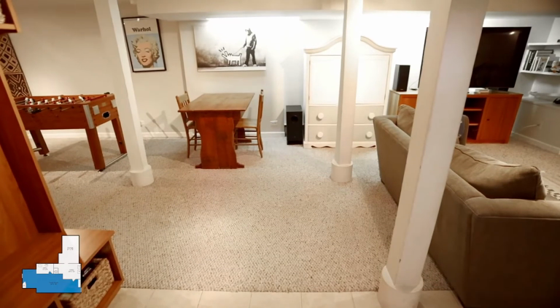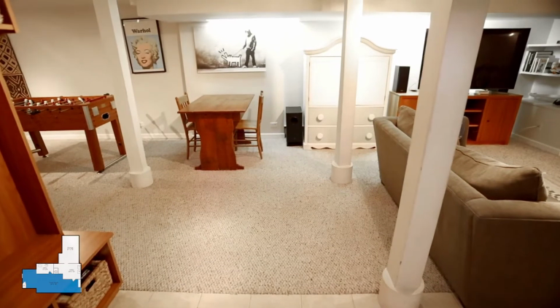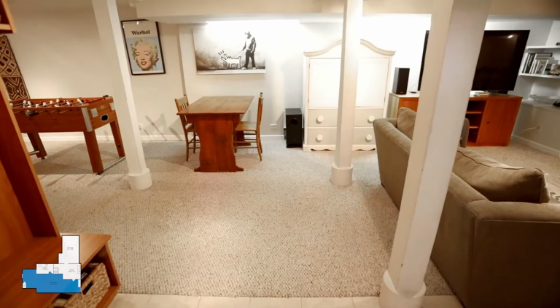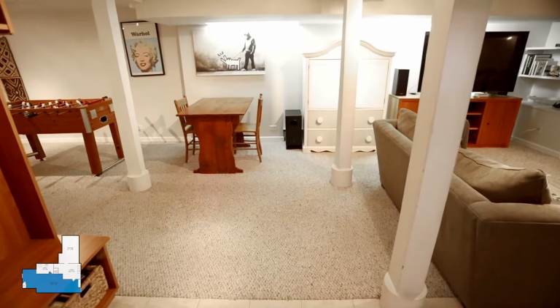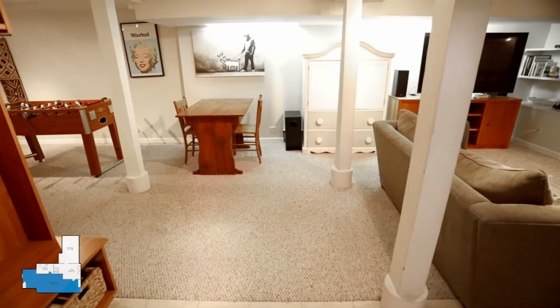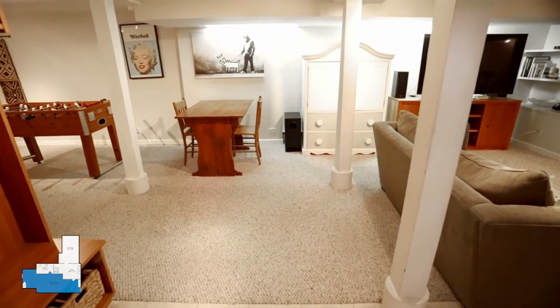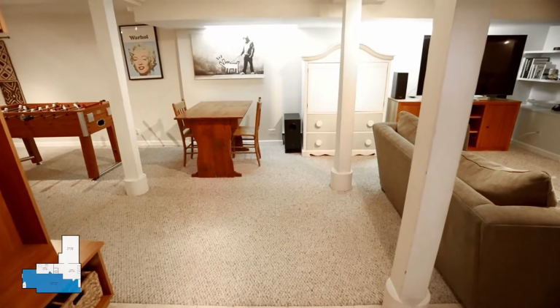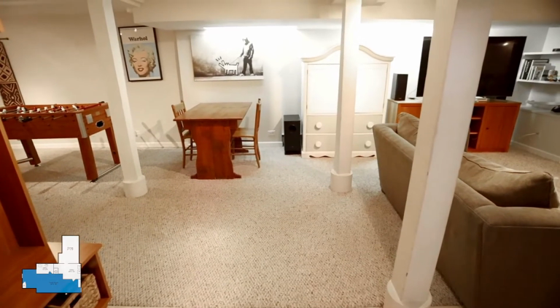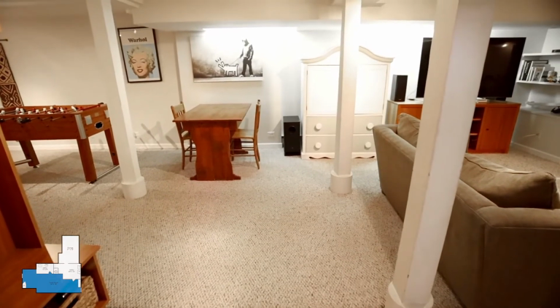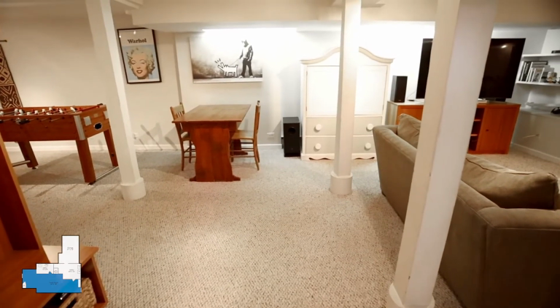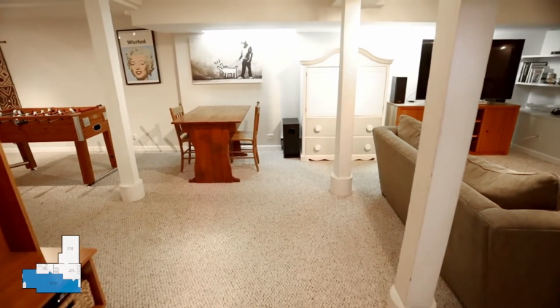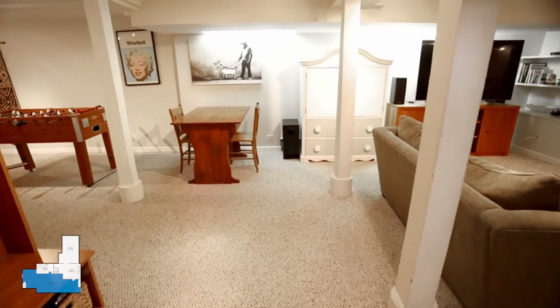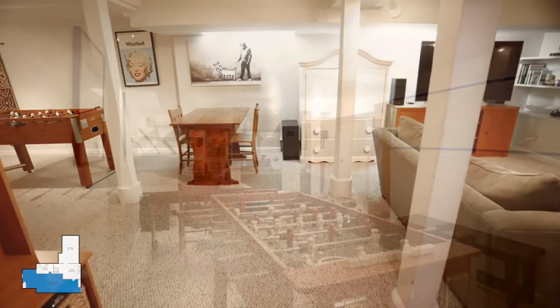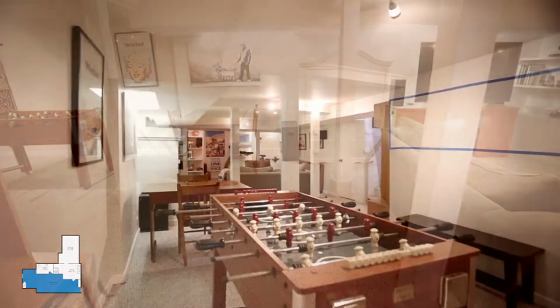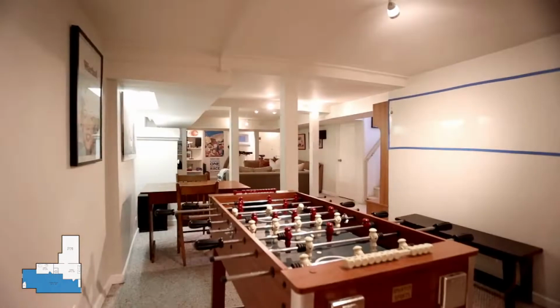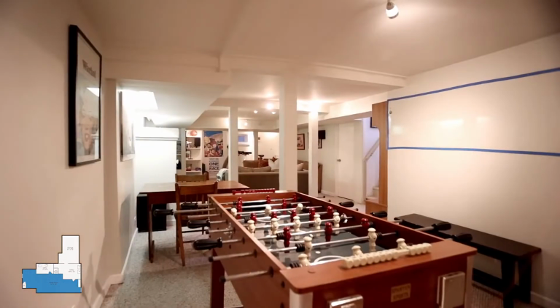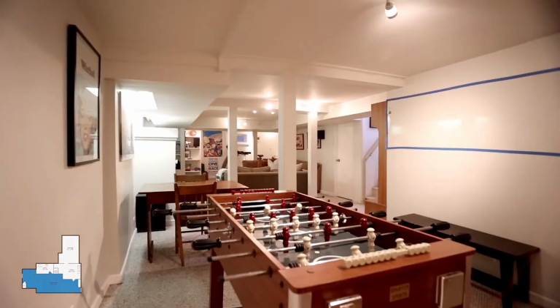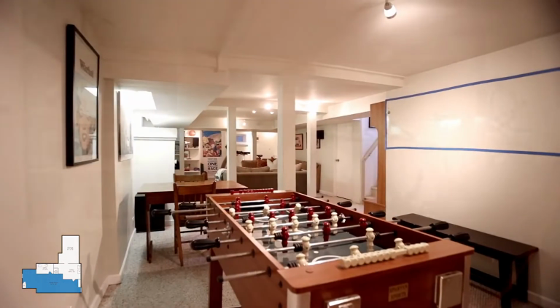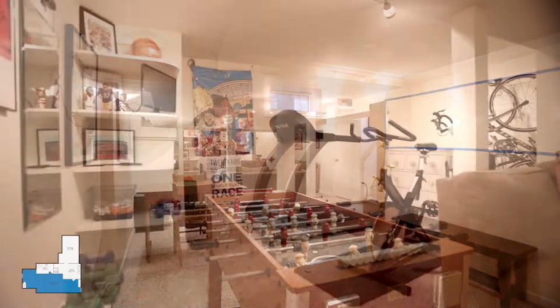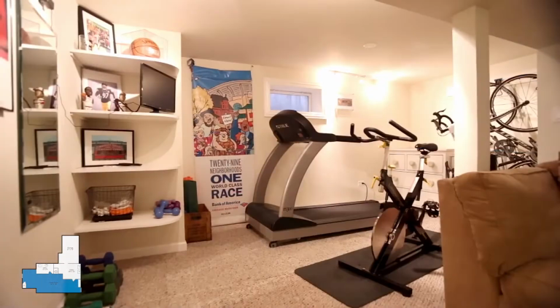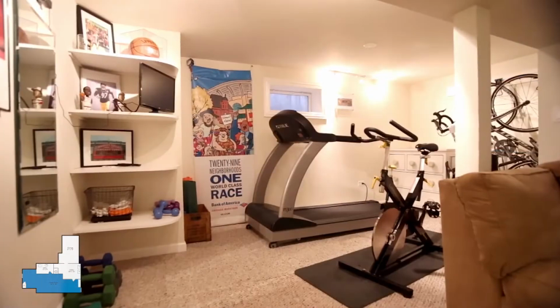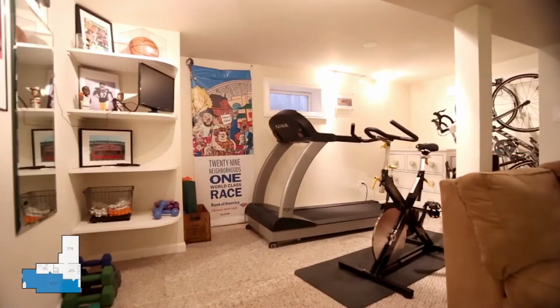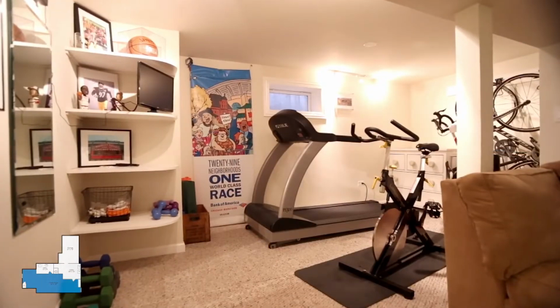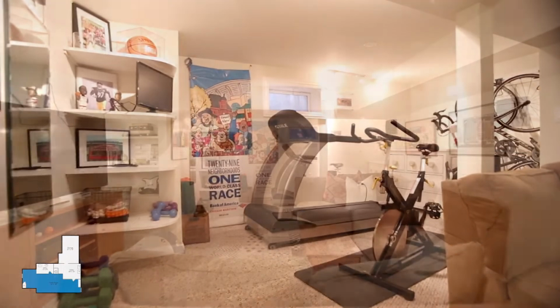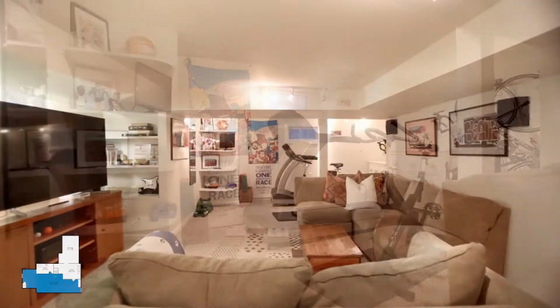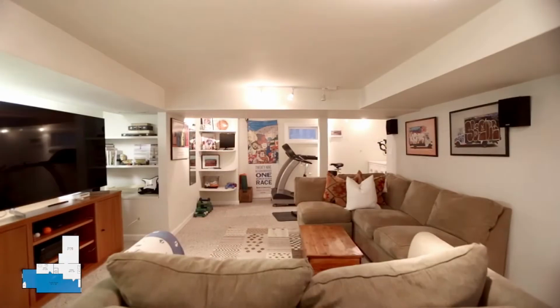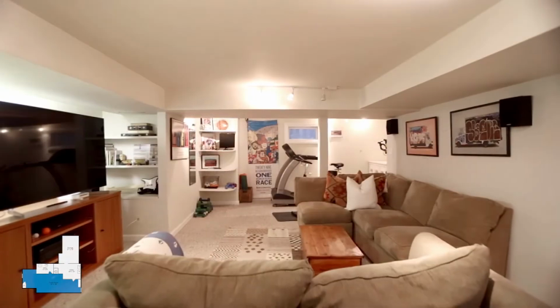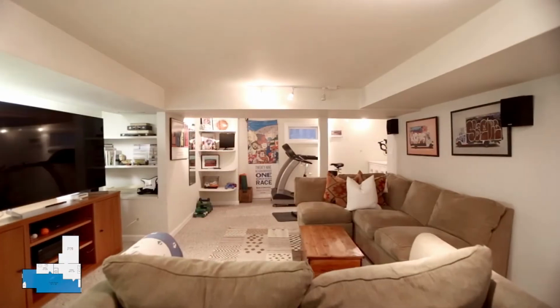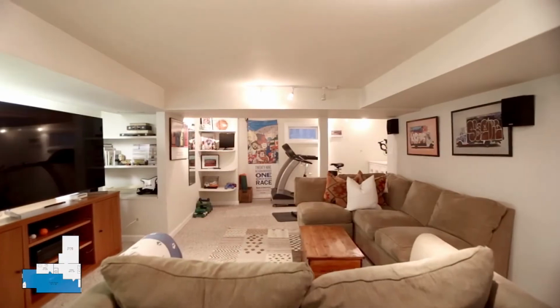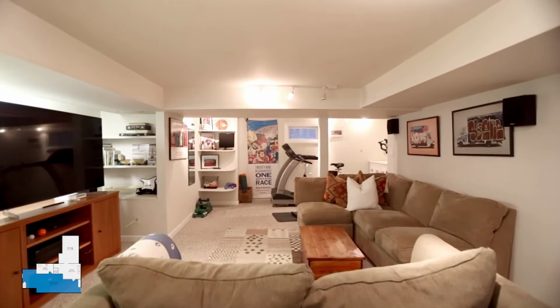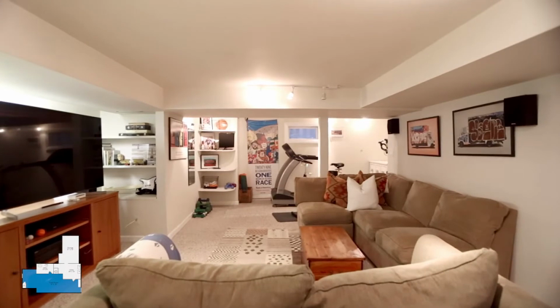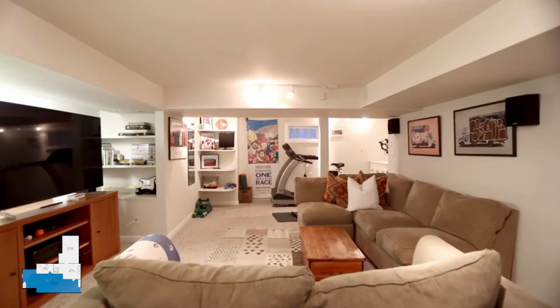The lower level is divided into three zones: a game room, a home gym, and a laundry storage zone.